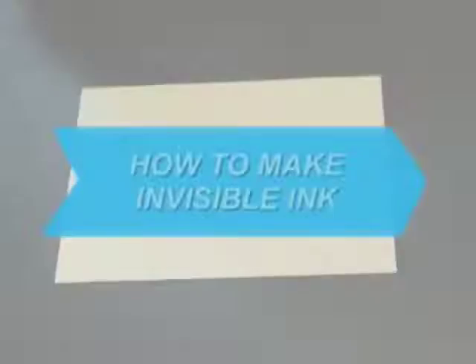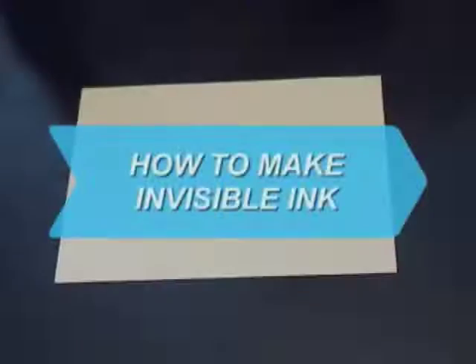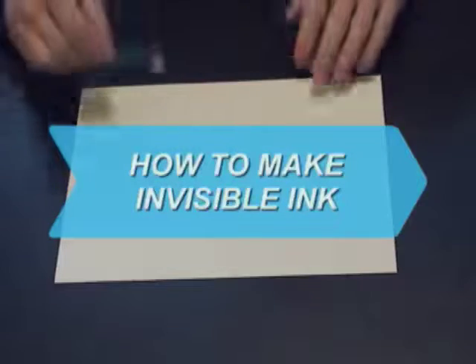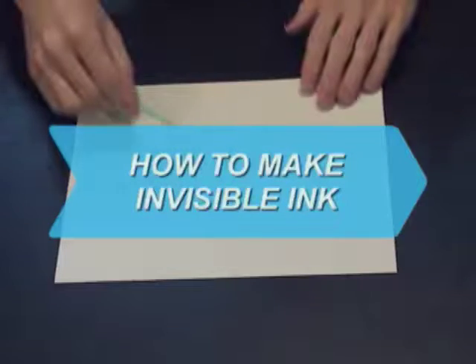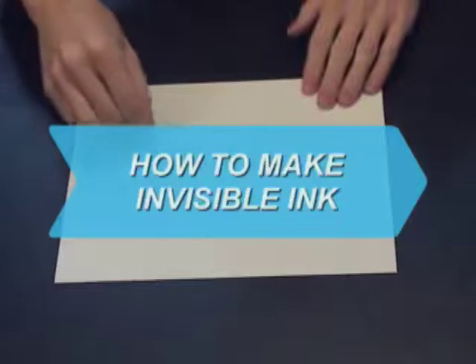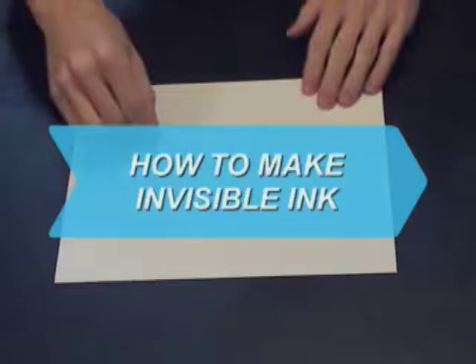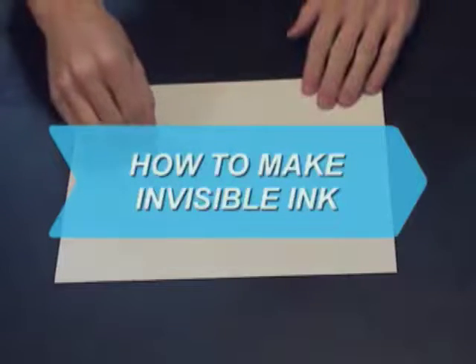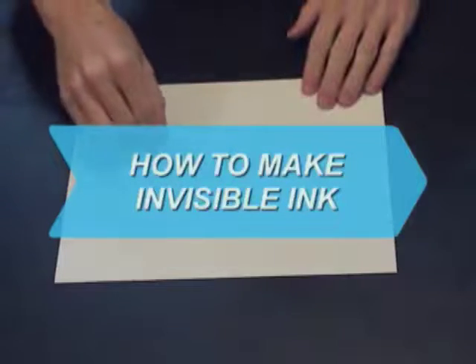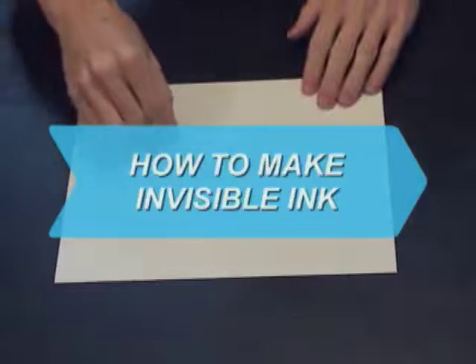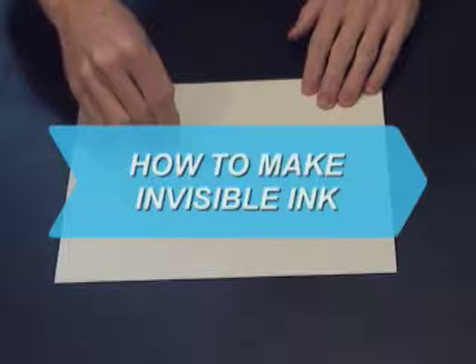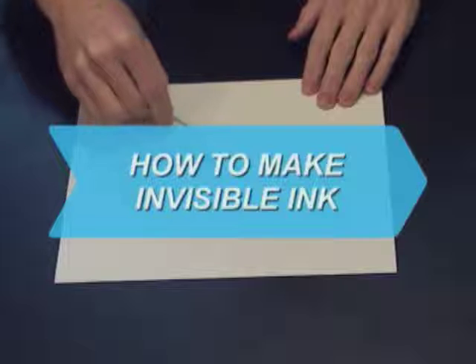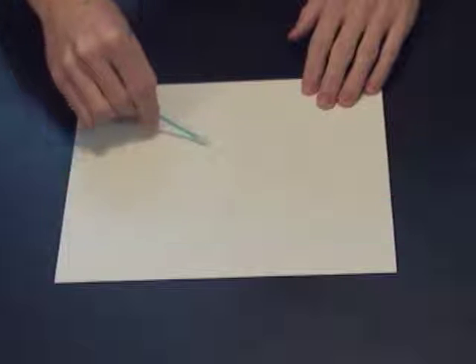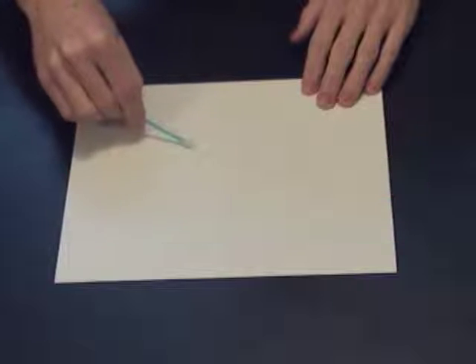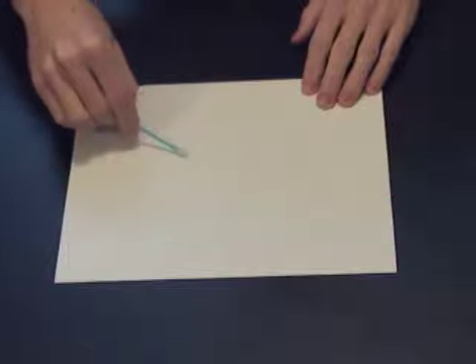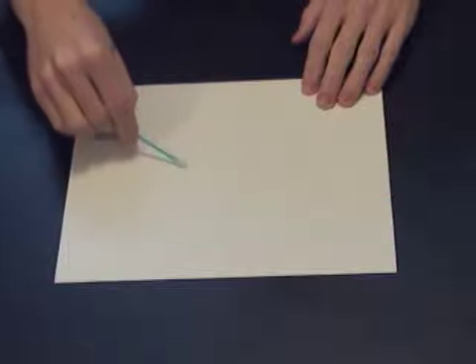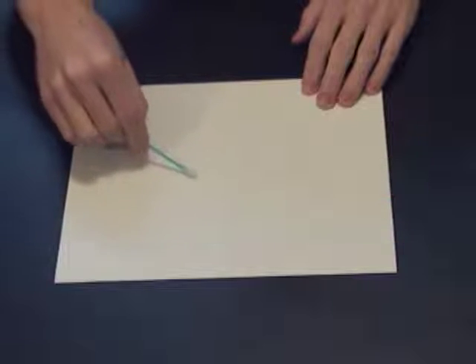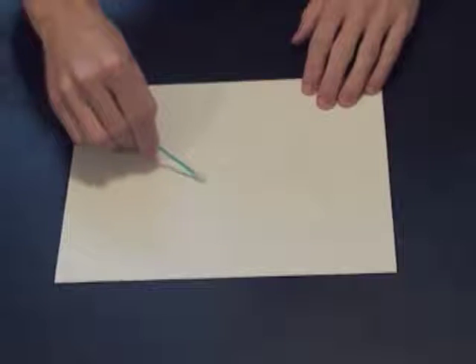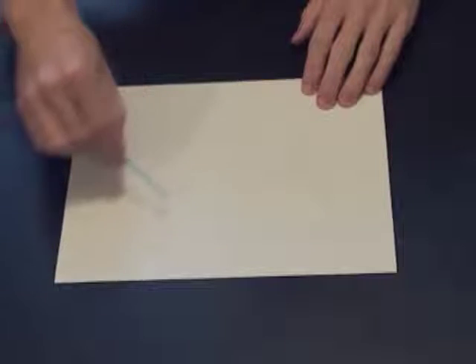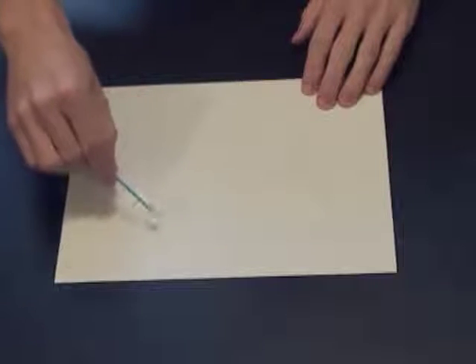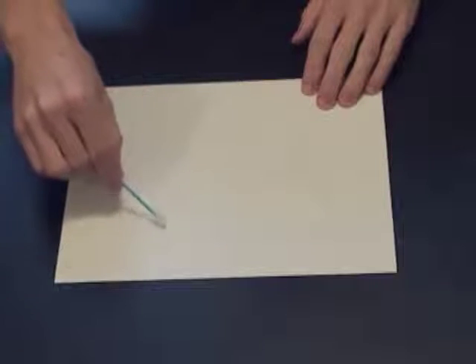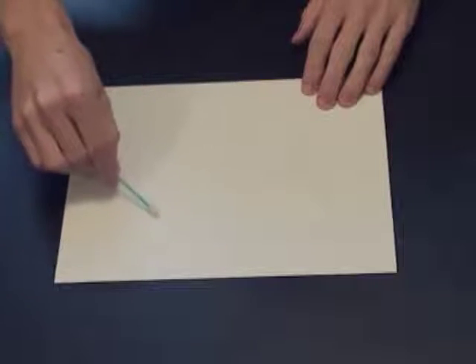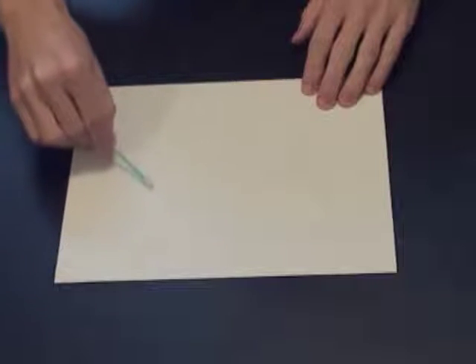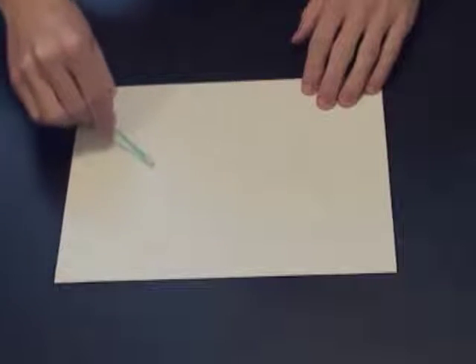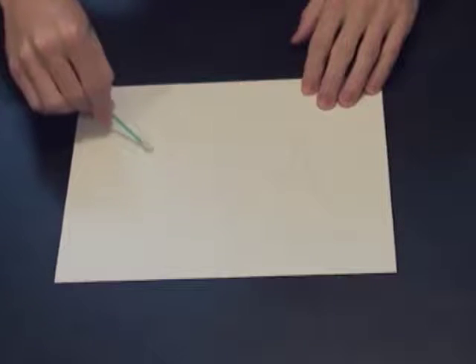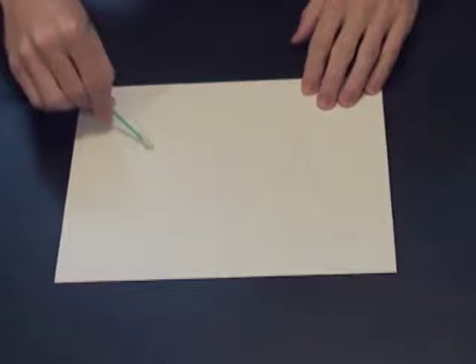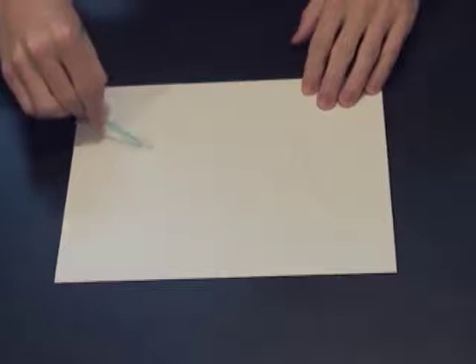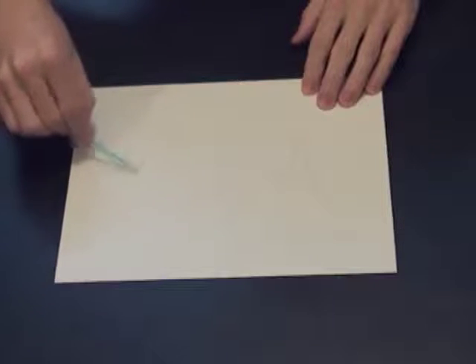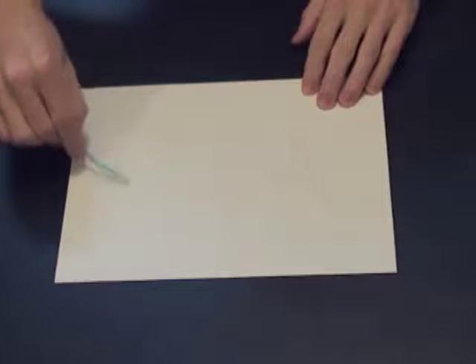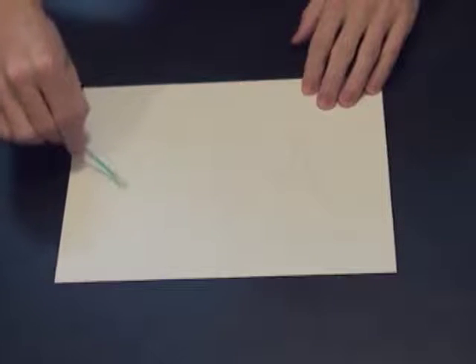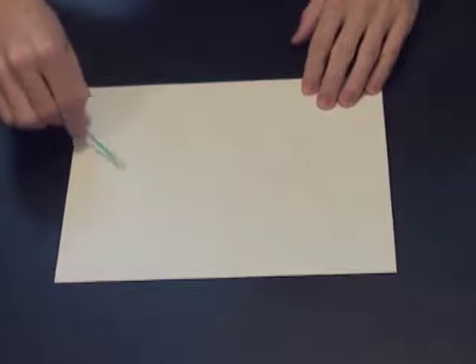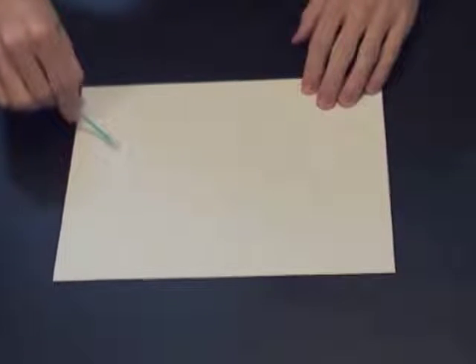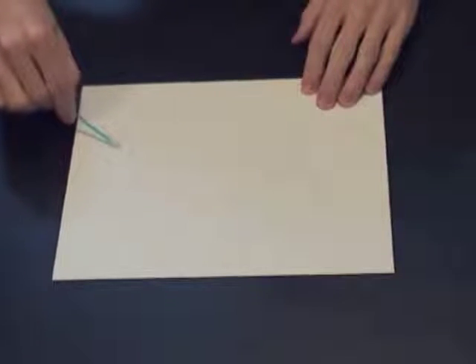How to Make Invisible Ink. Write a secret message with invisible ink using these simple household items.